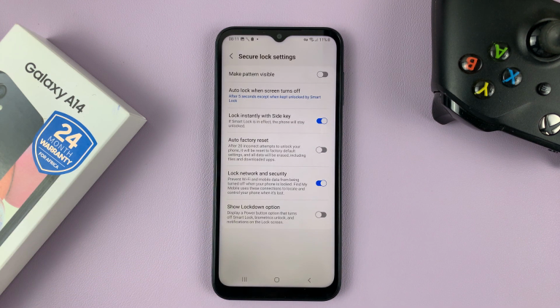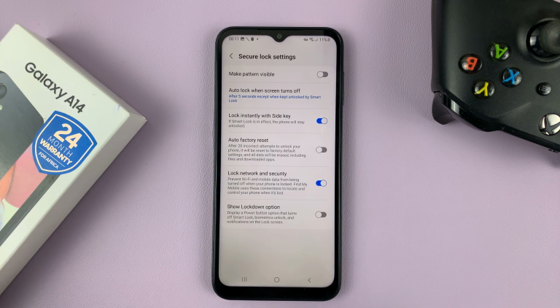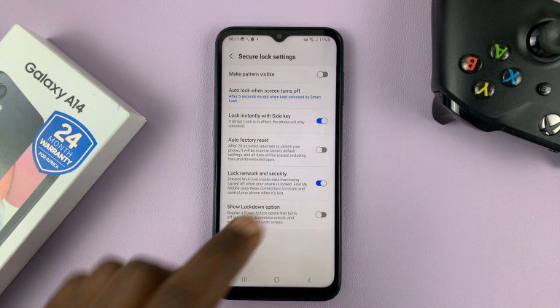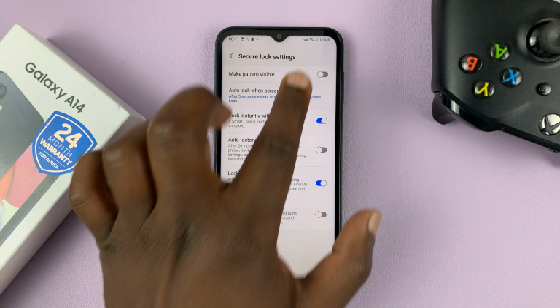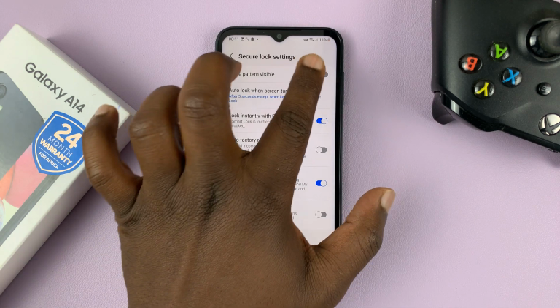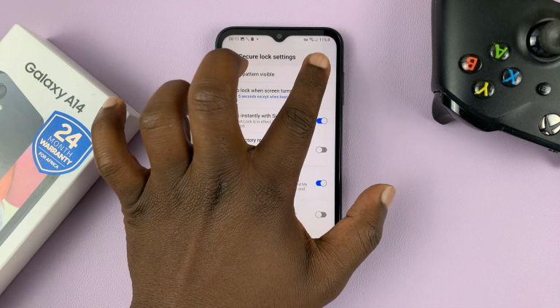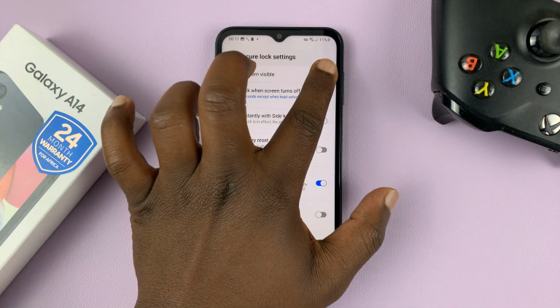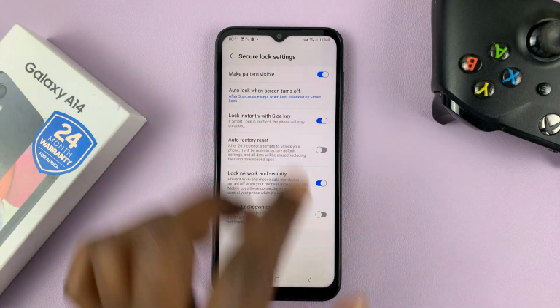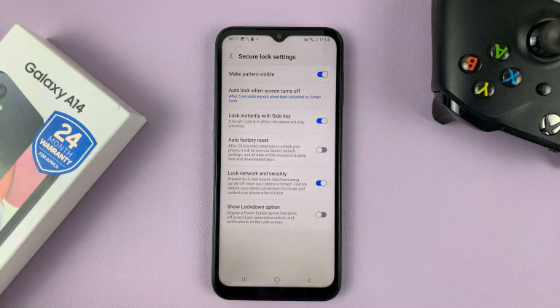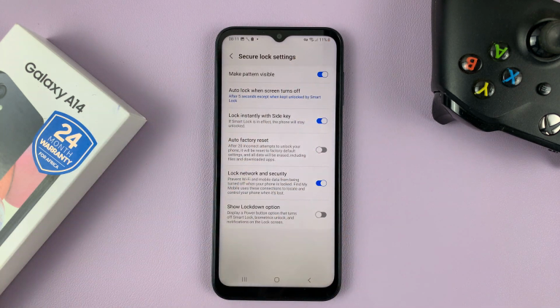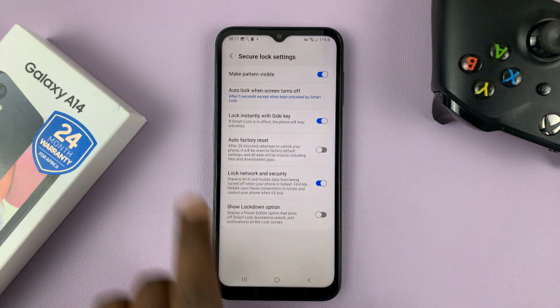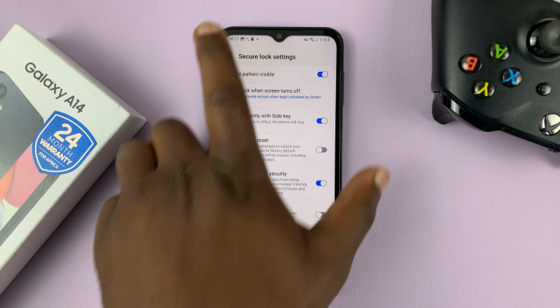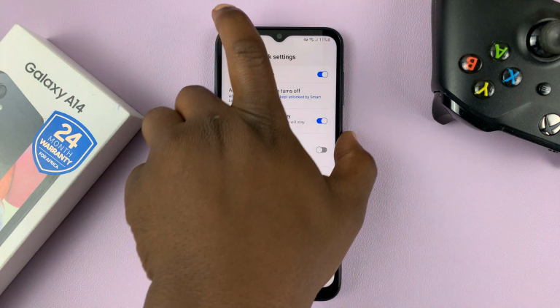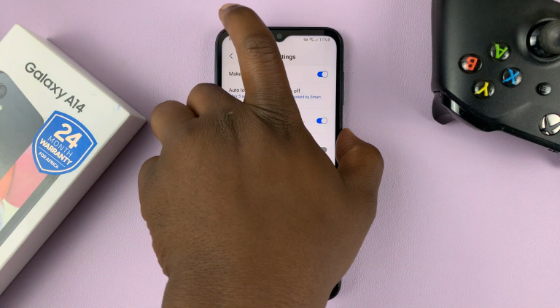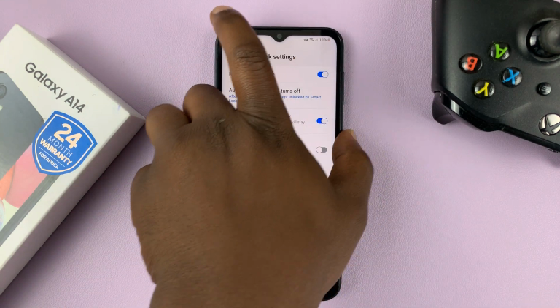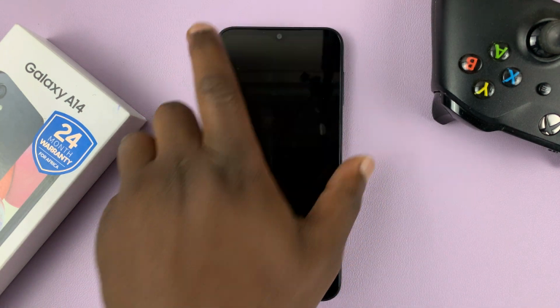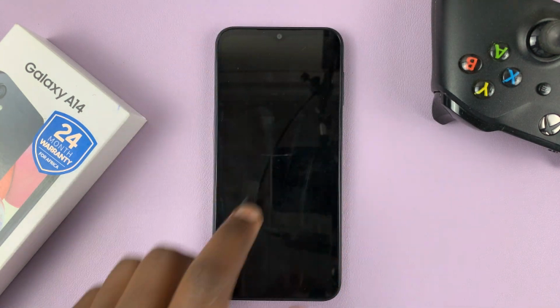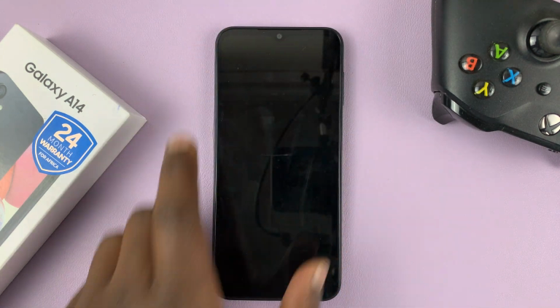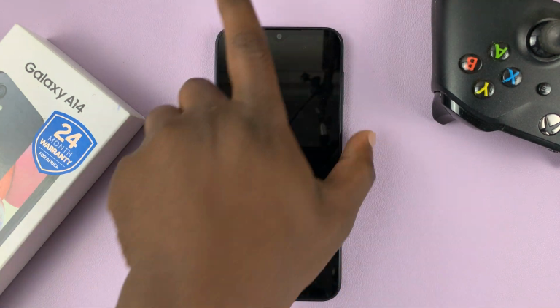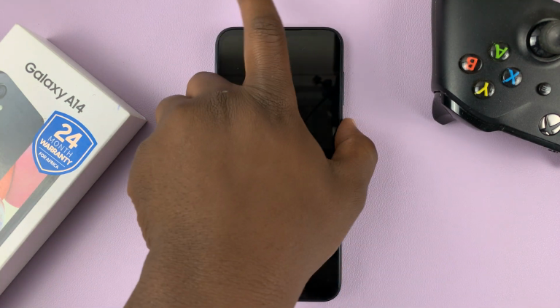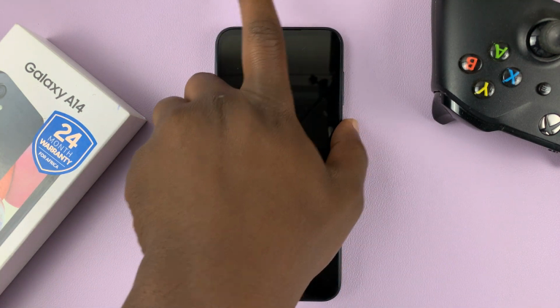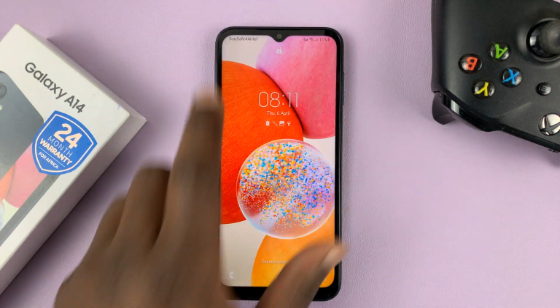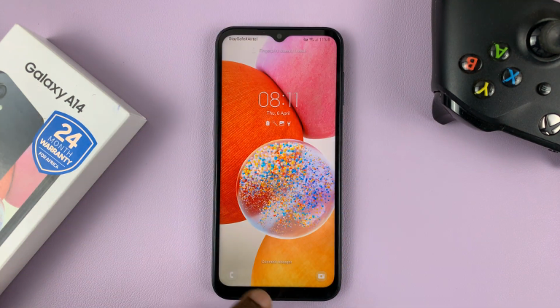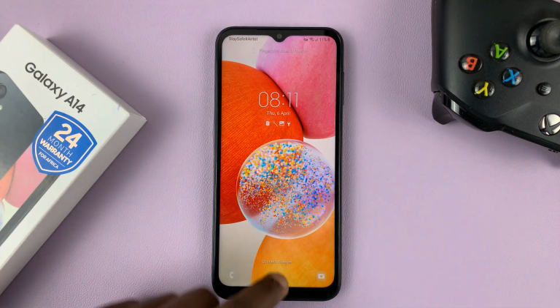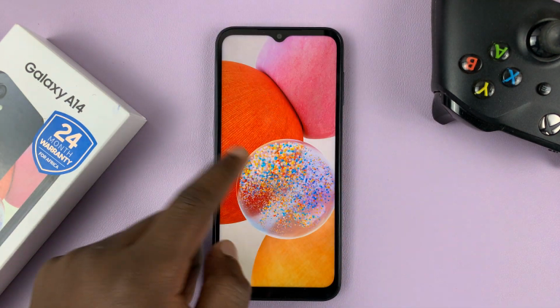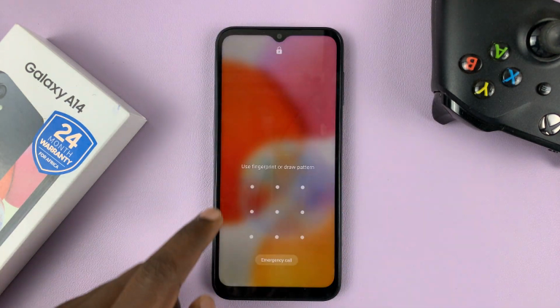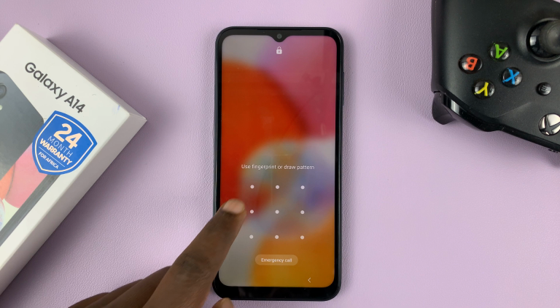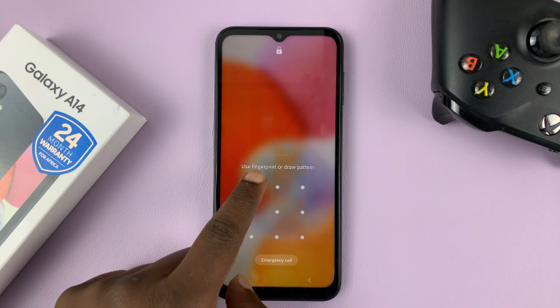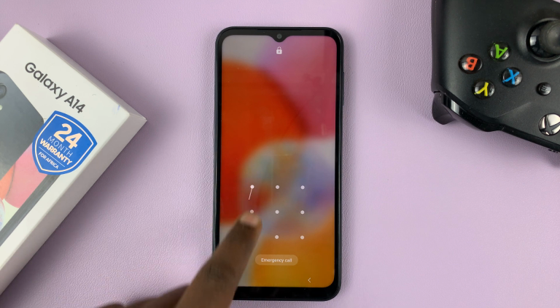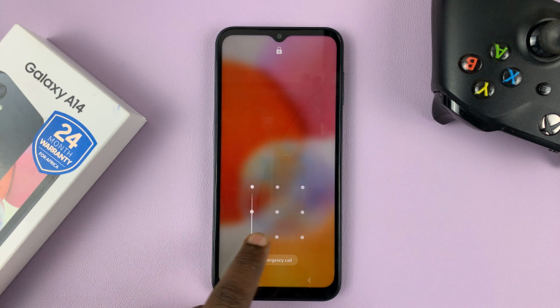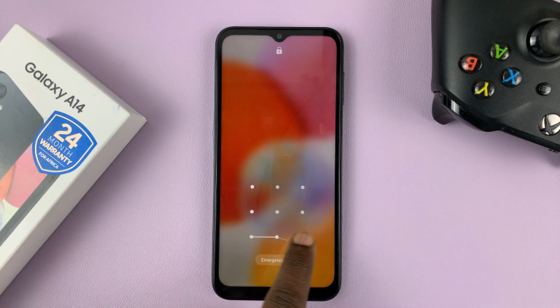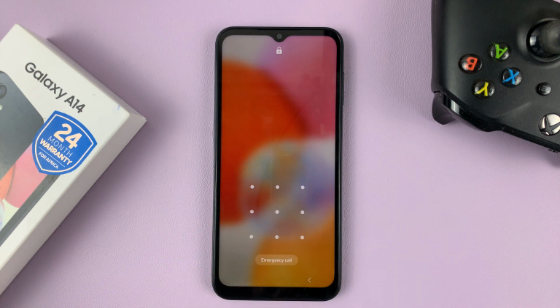To enable it back on, simply tap on that, and from now on it's going to draw the pattern when you unlock your phone.